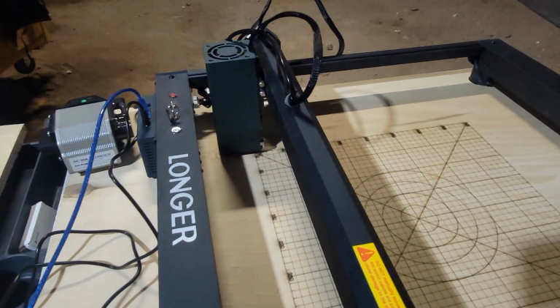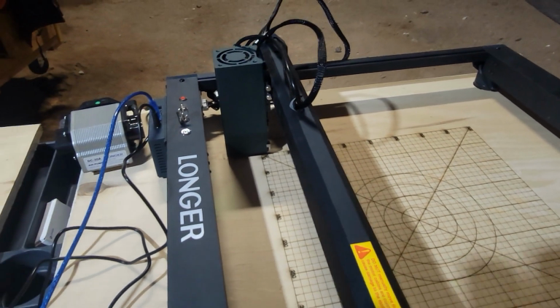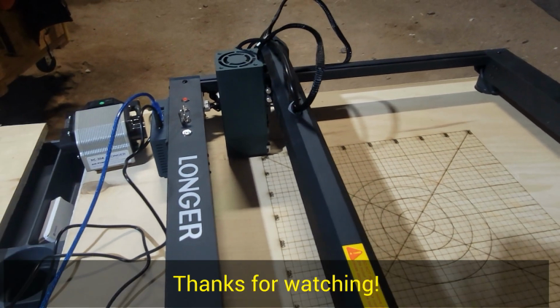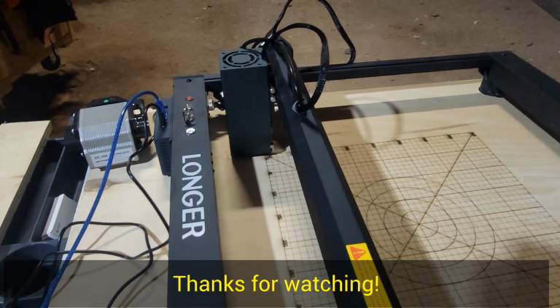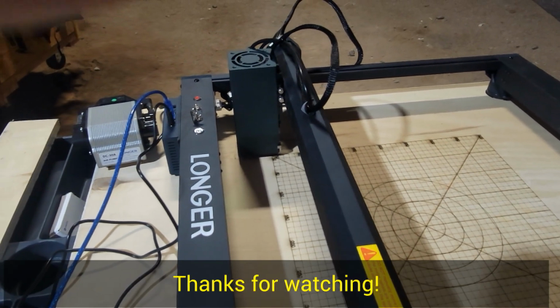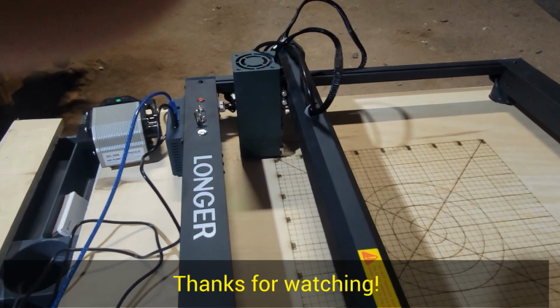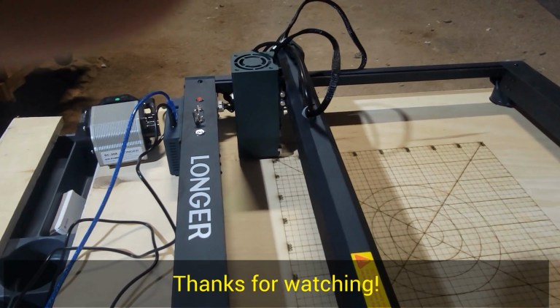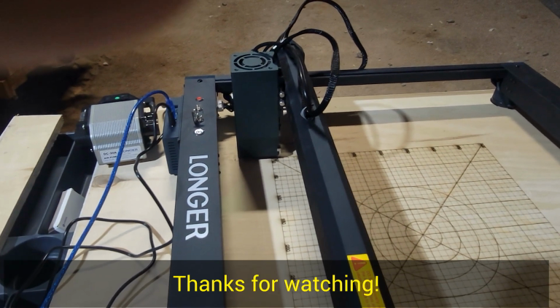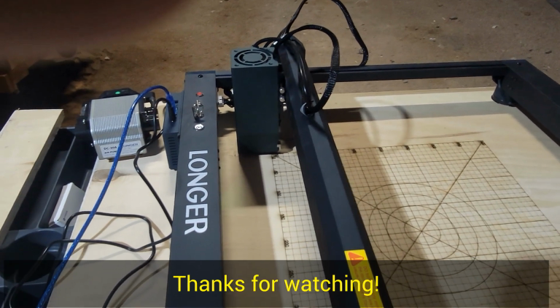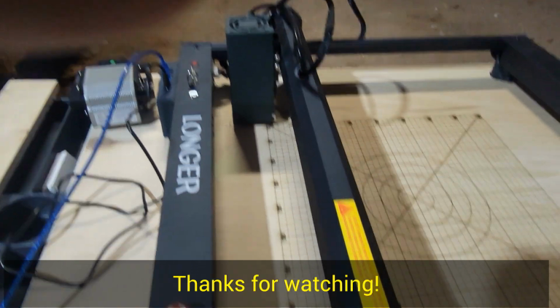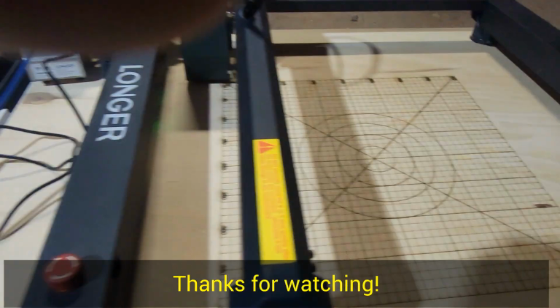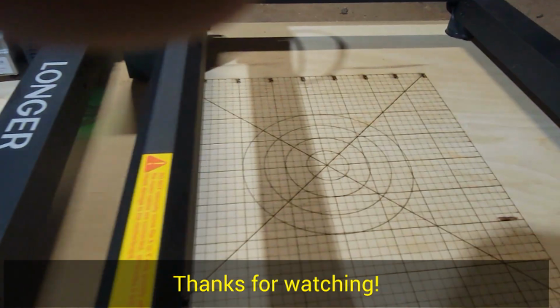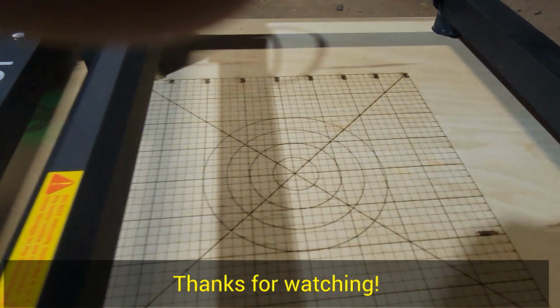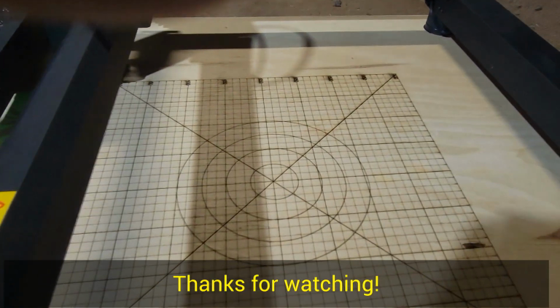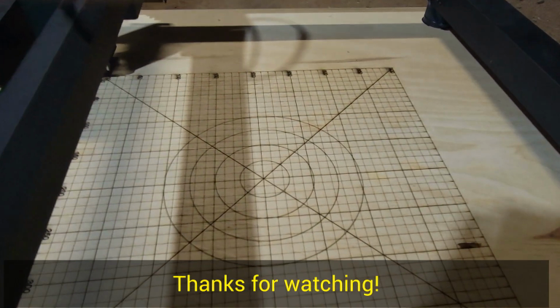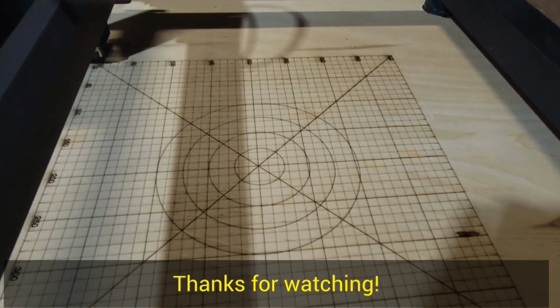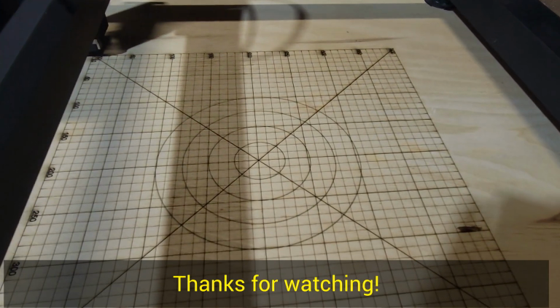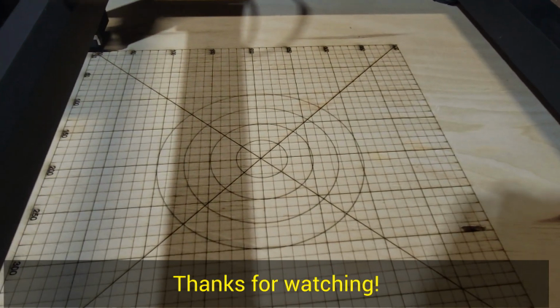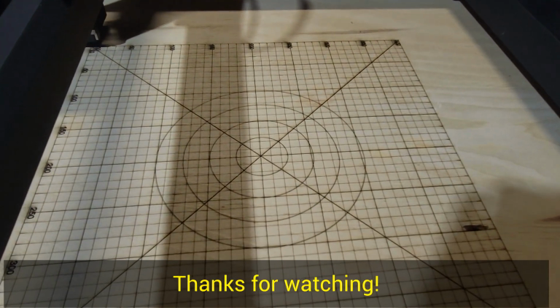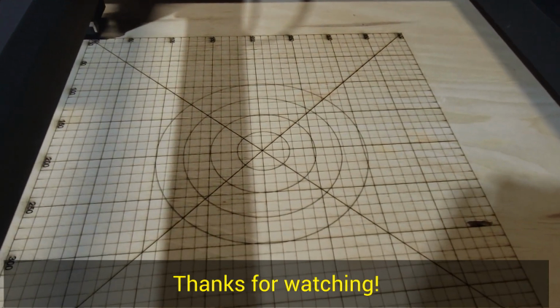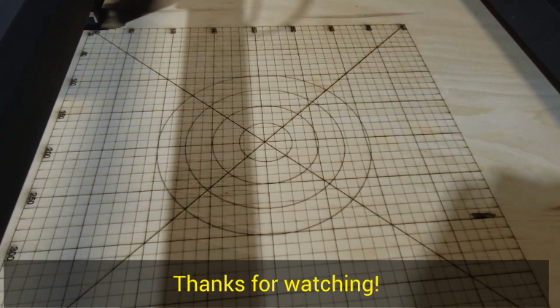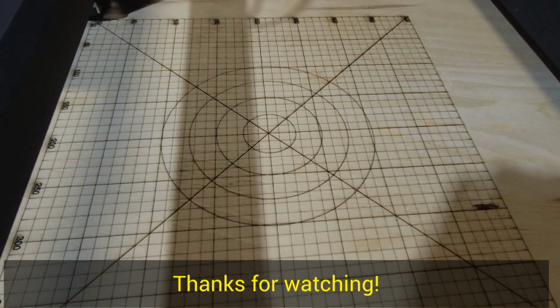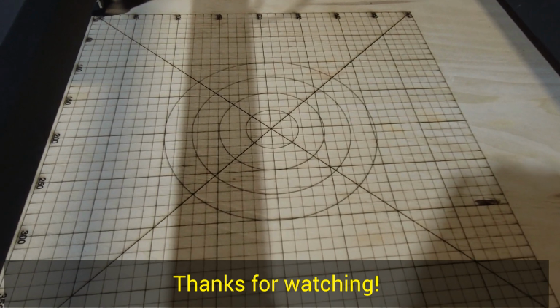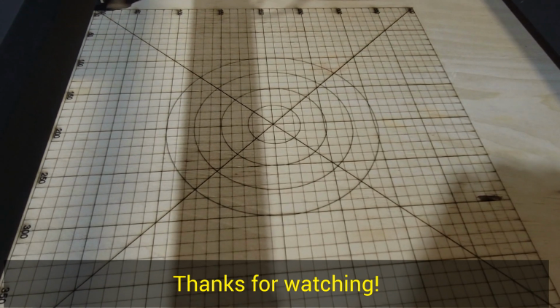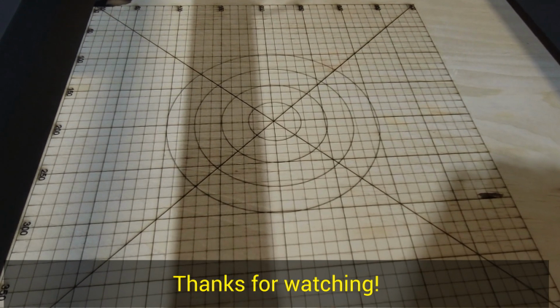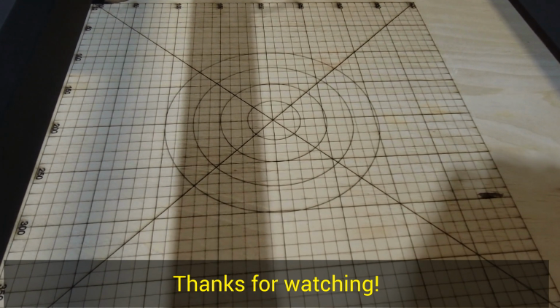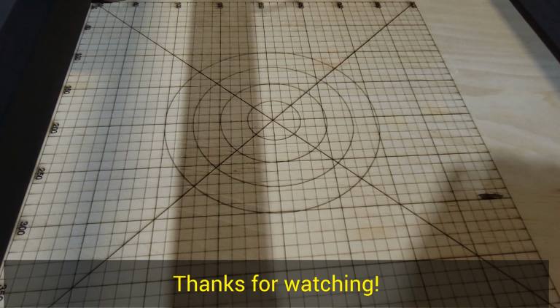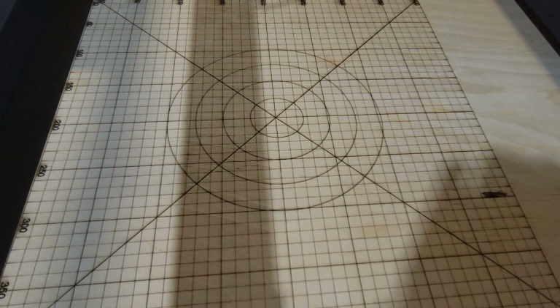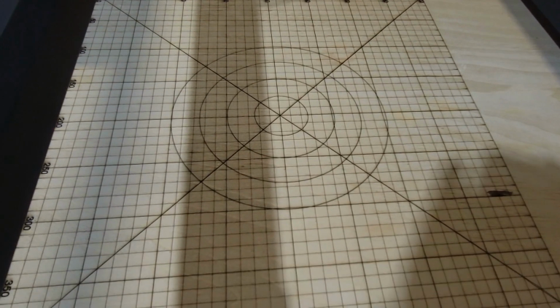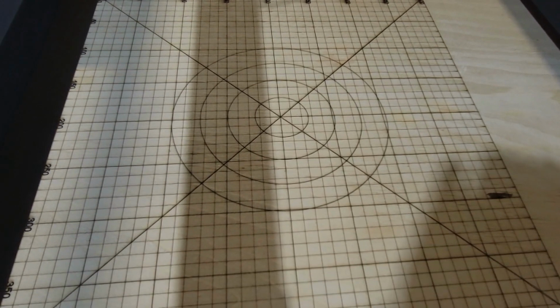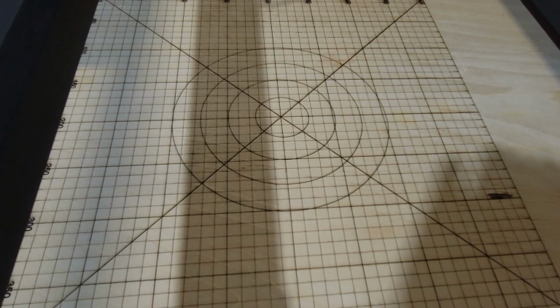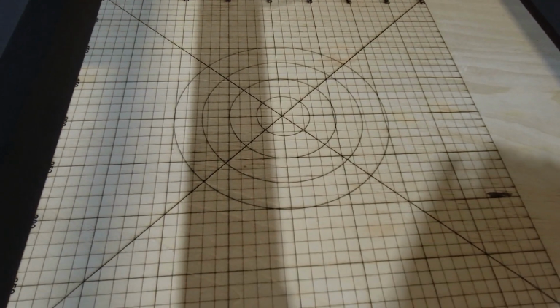The job is finished. Really nice grid lines for centering objects on the table.